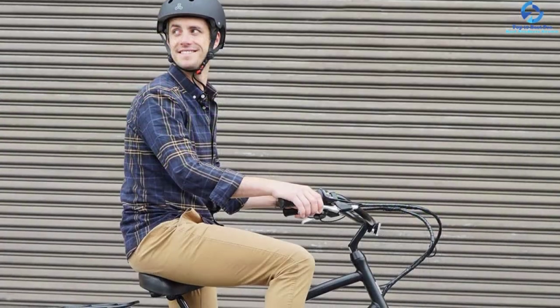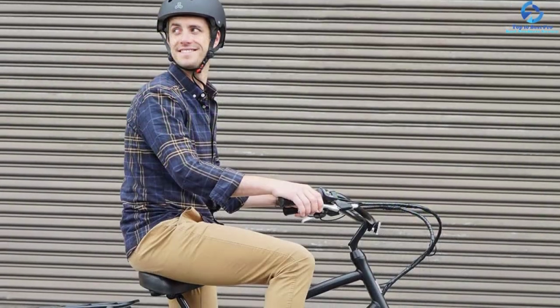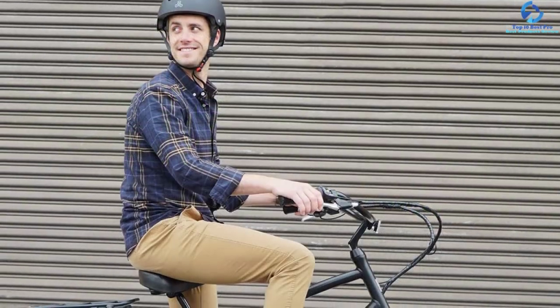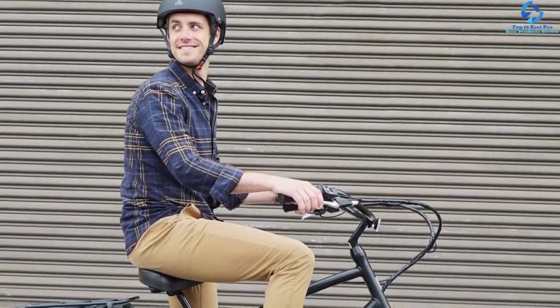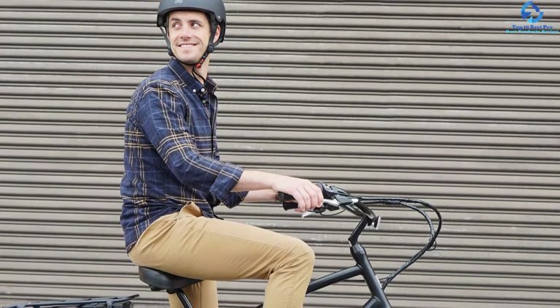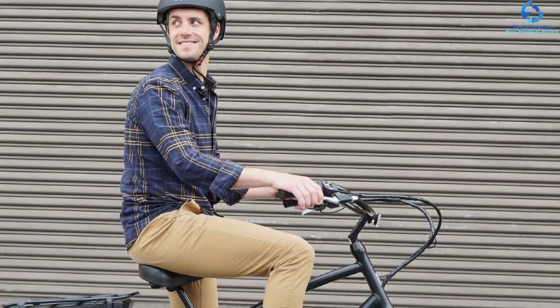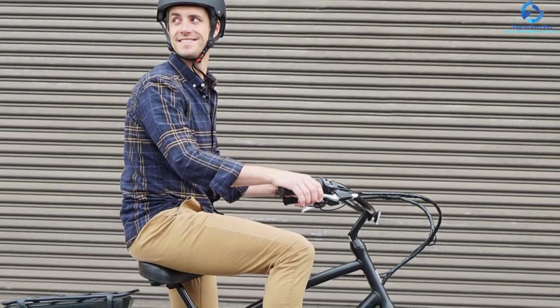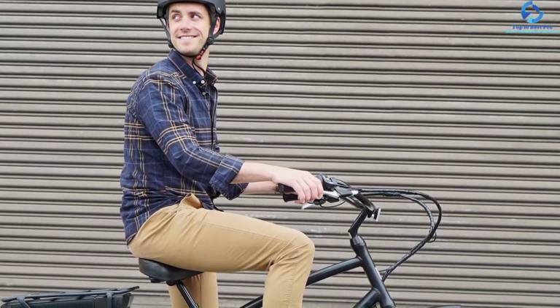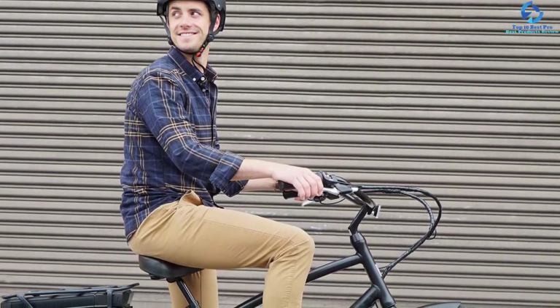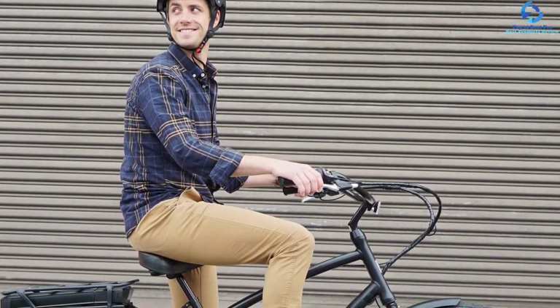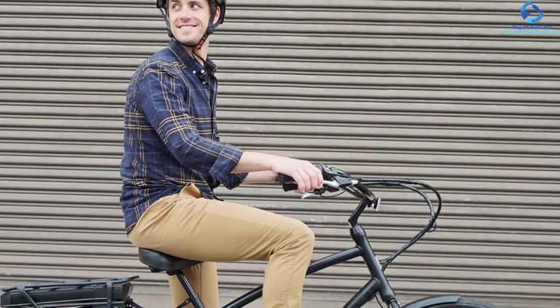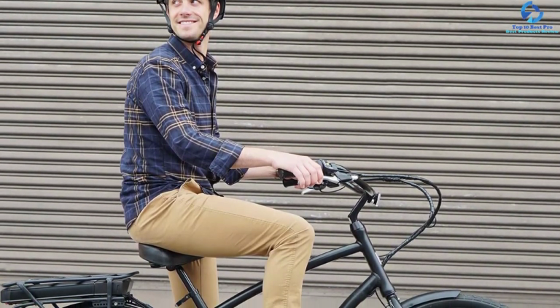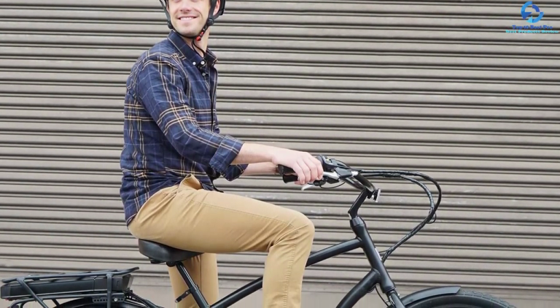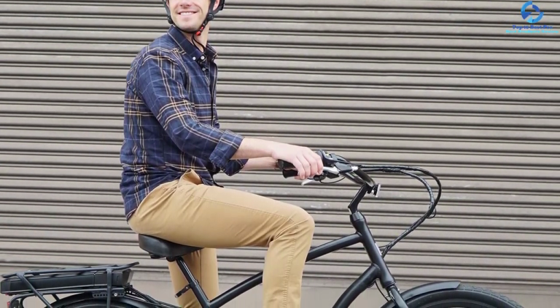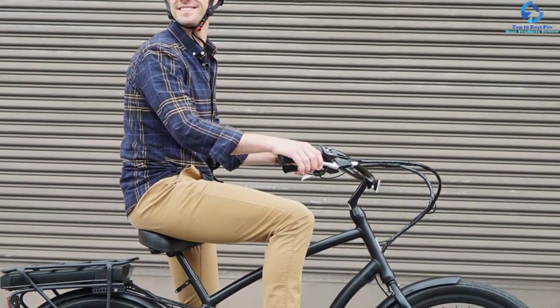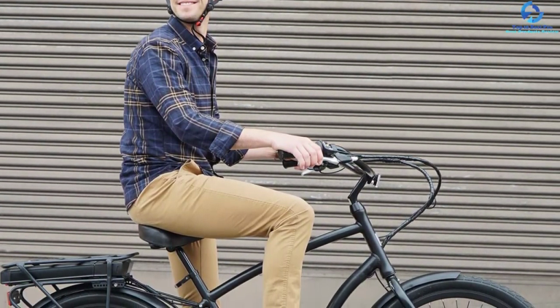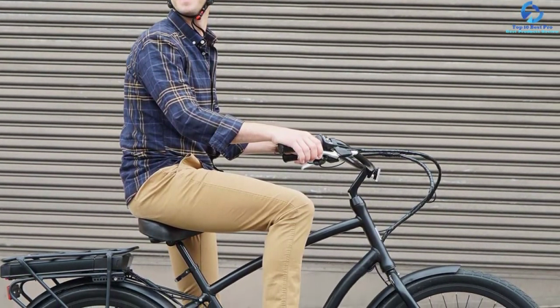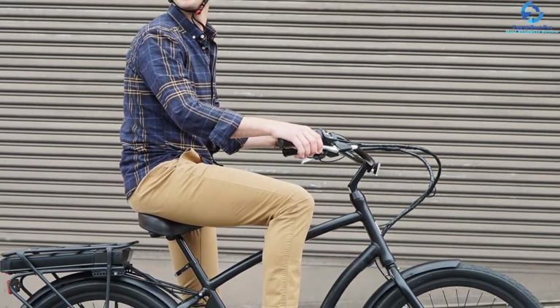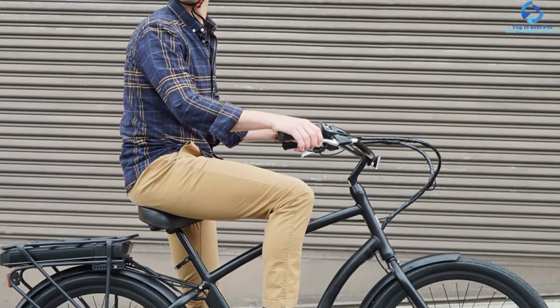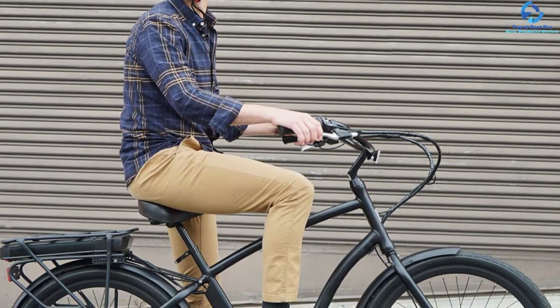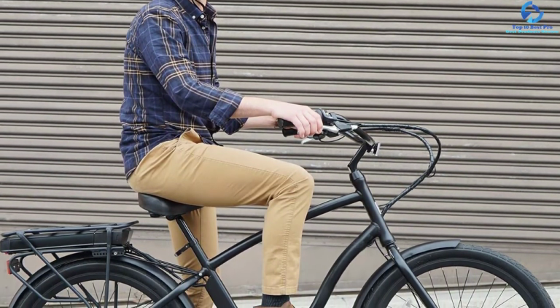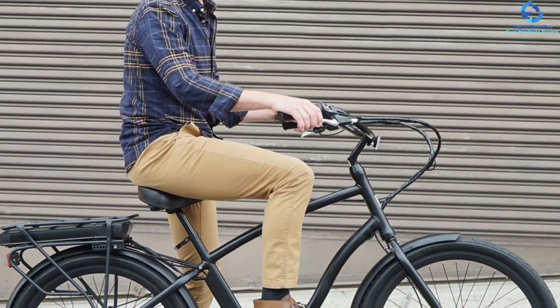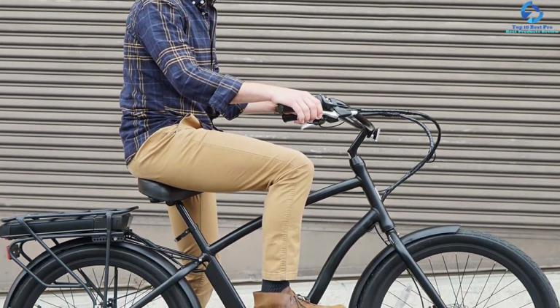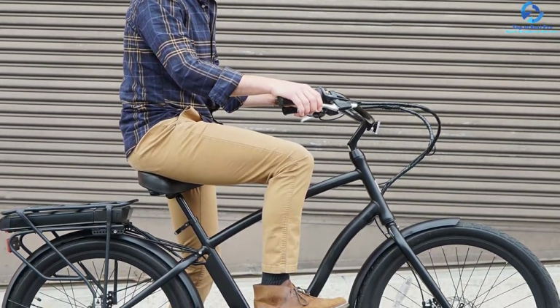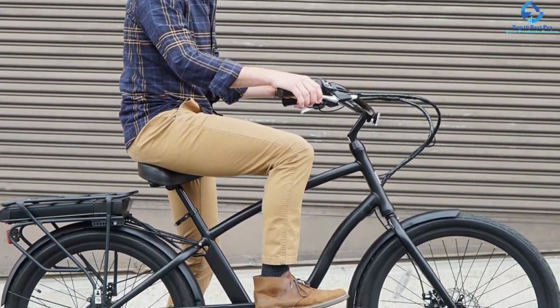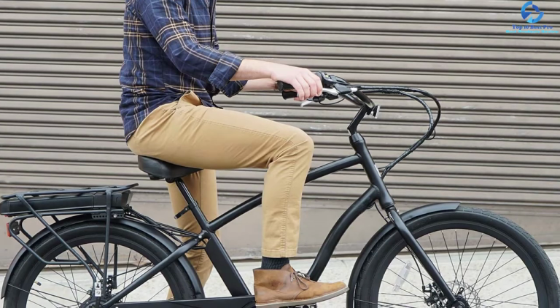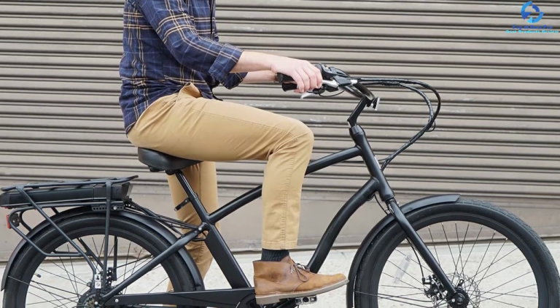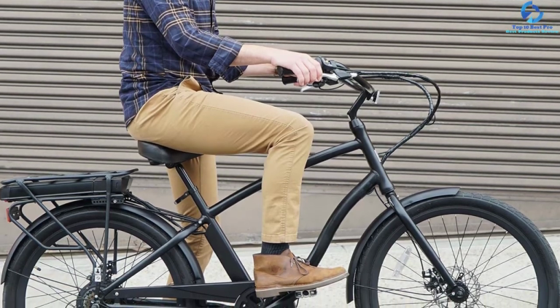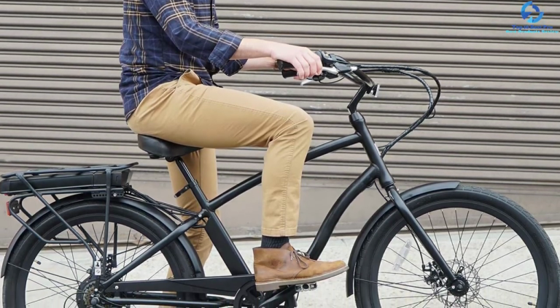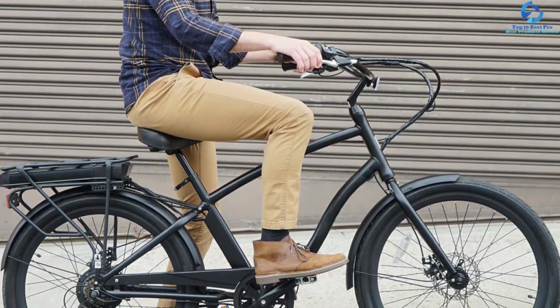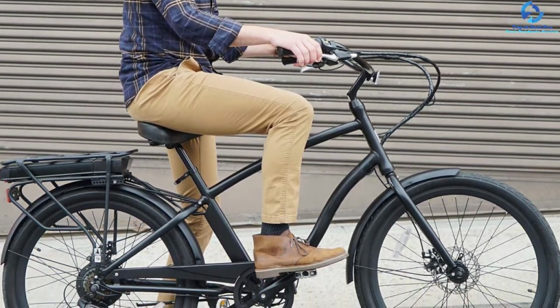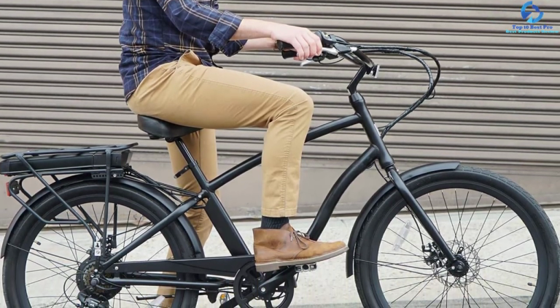This bike comes in 3 different colors and fits riders from 5 feet 4 inches to 6 feet 4 inches tall.